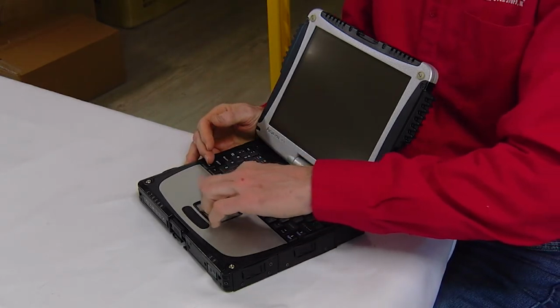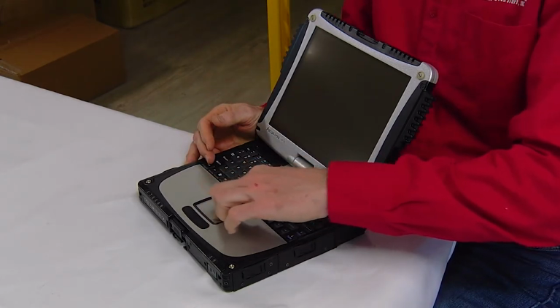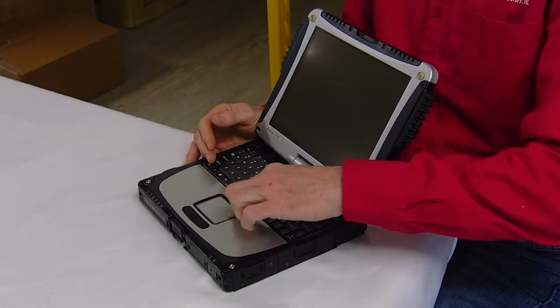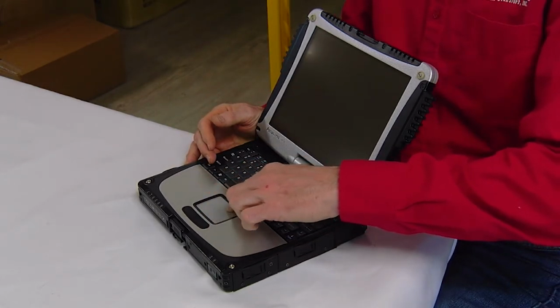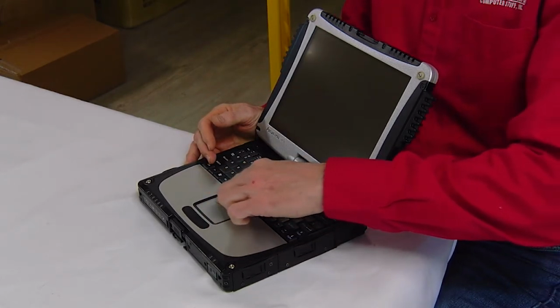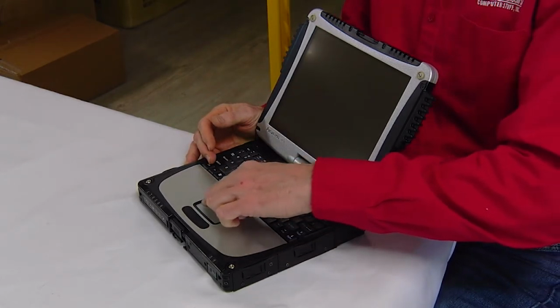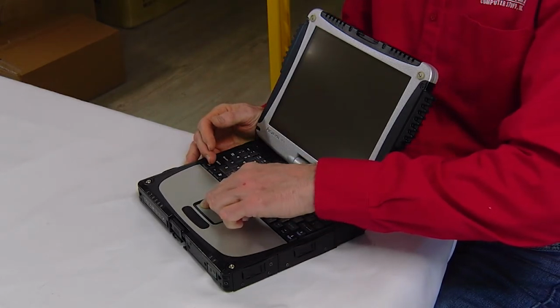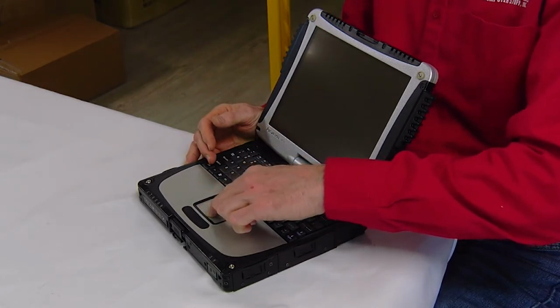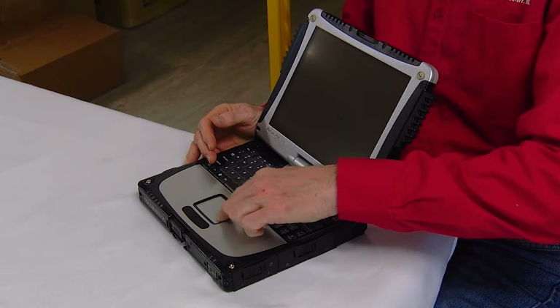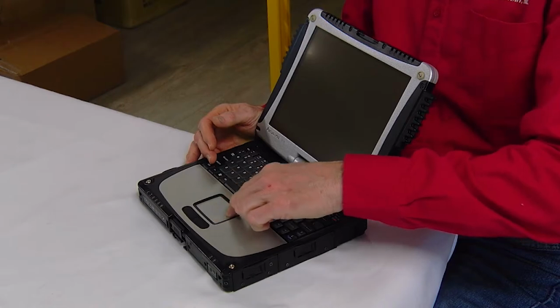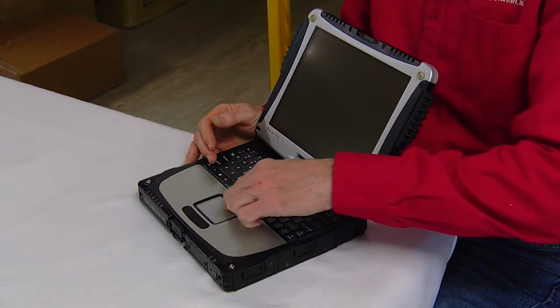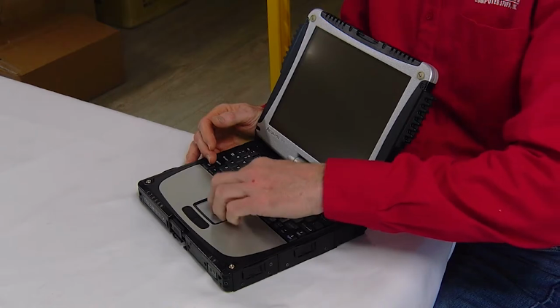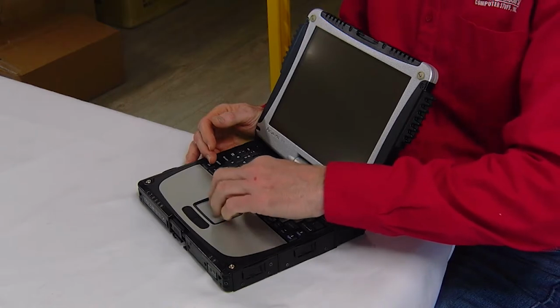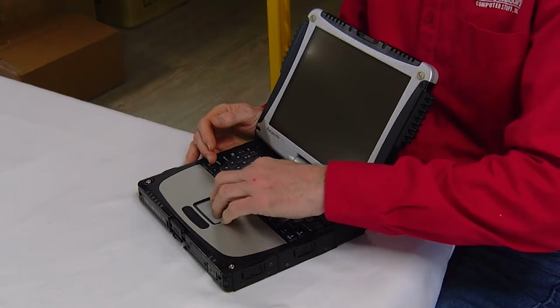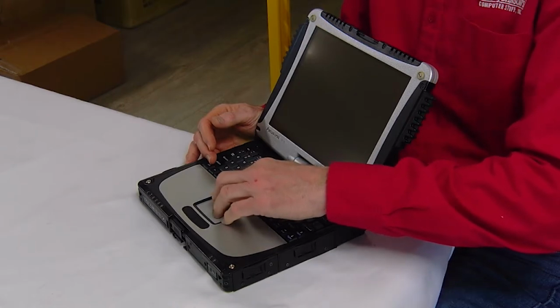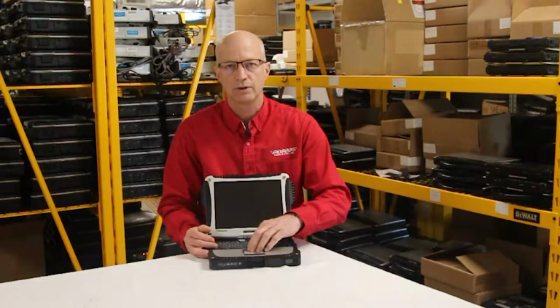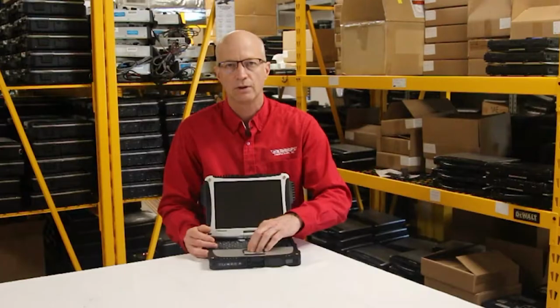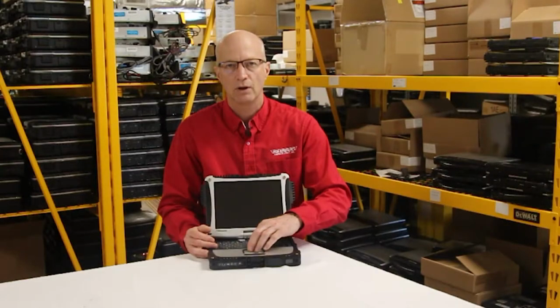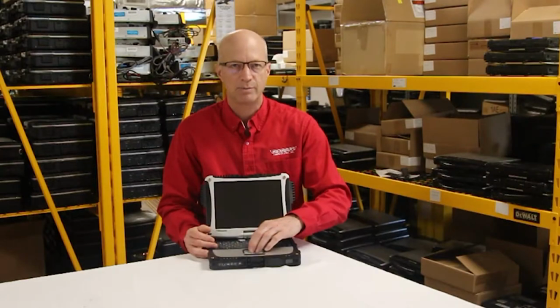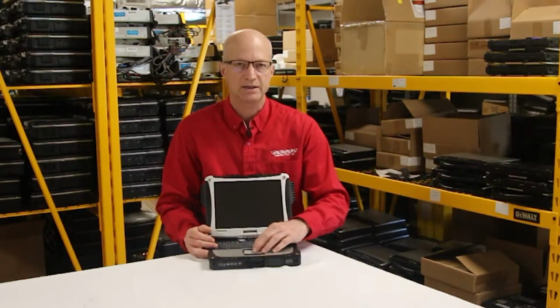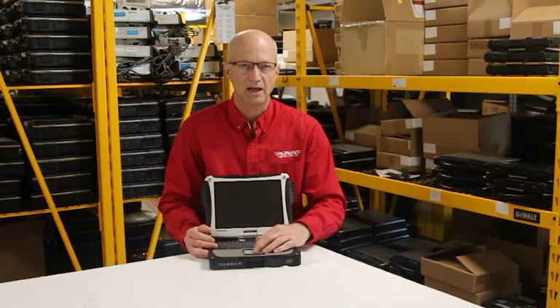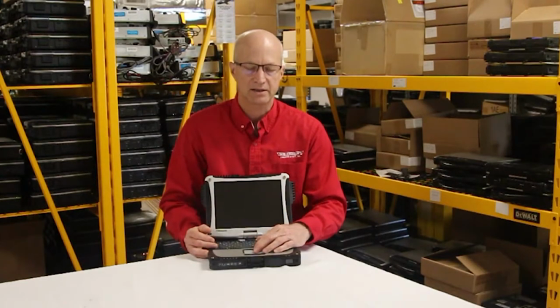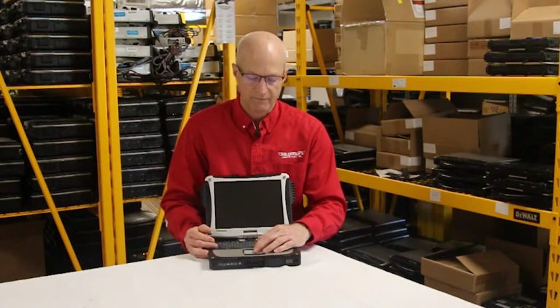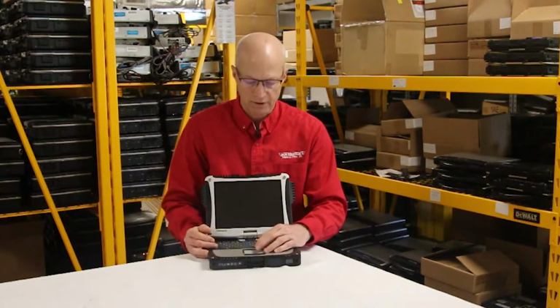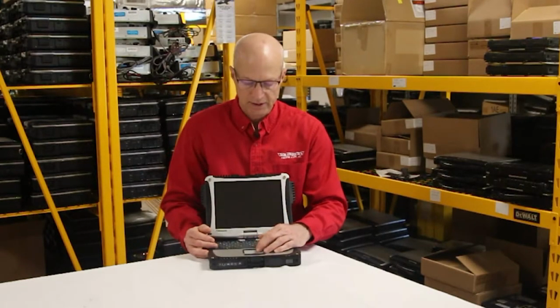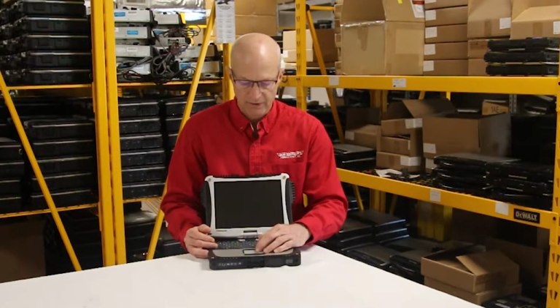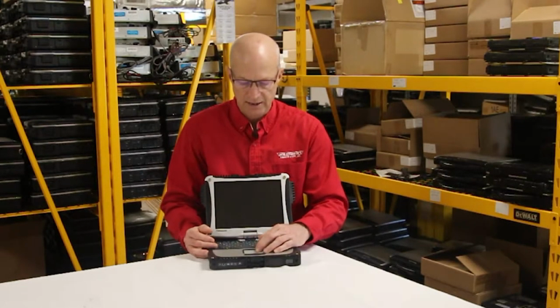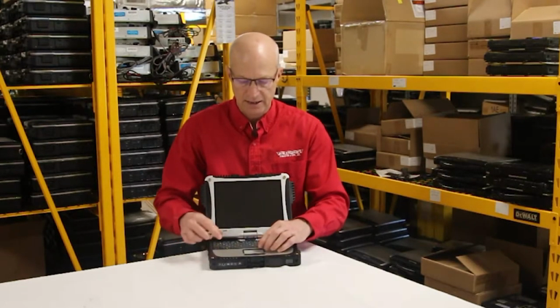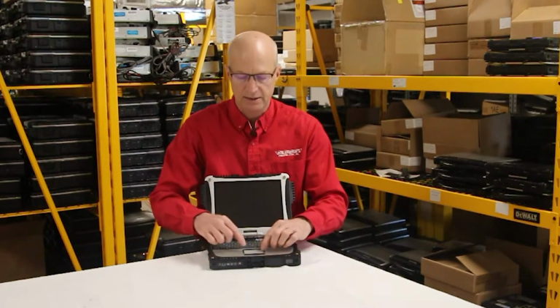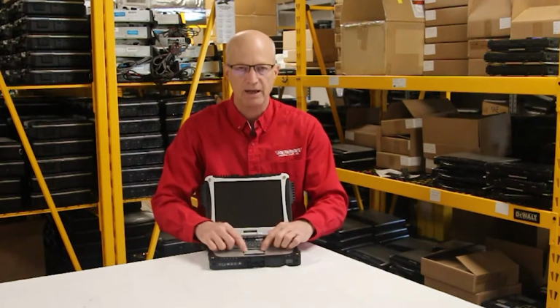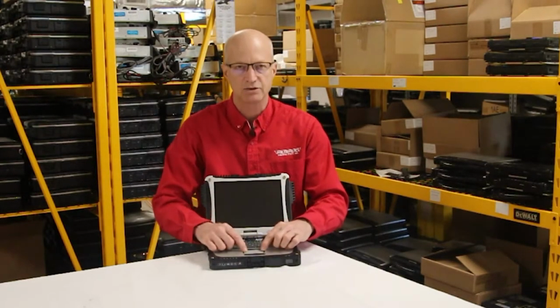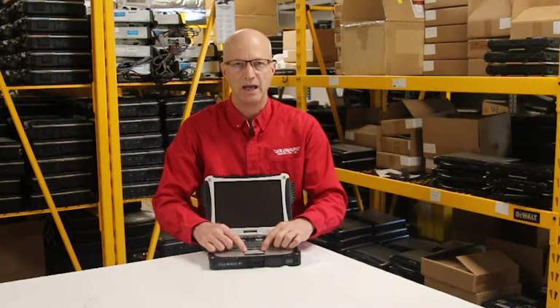The most replaced part on the Panasonic Toughbook CF-19 is the mousepad.